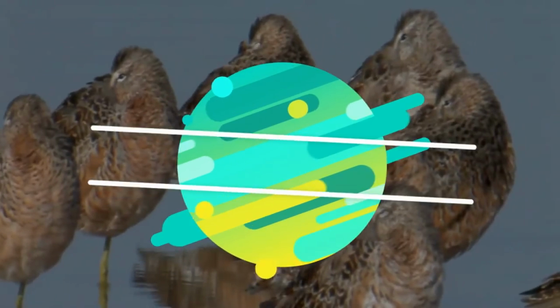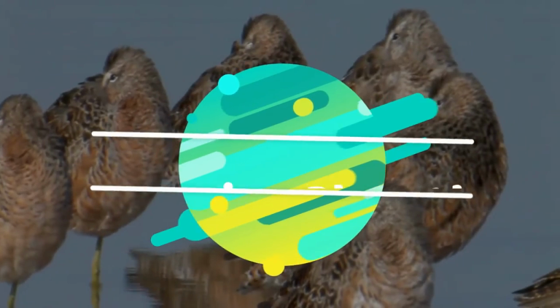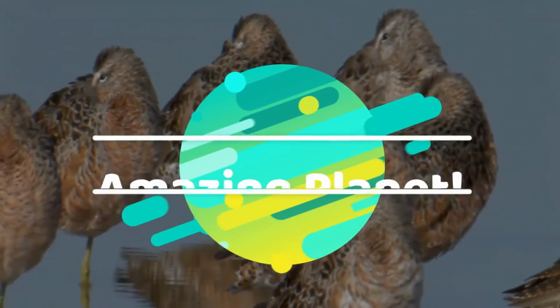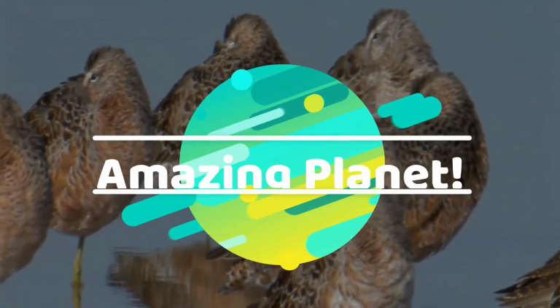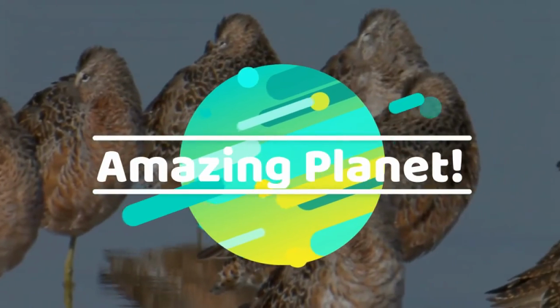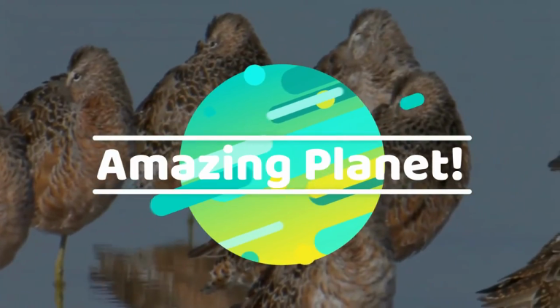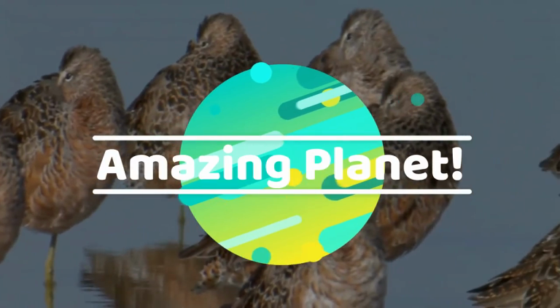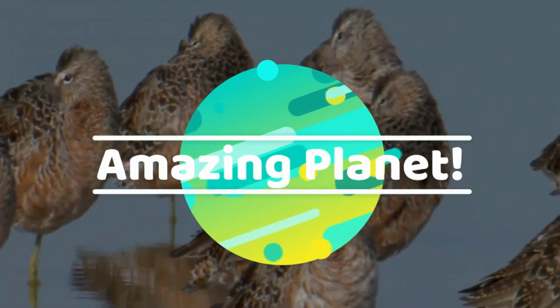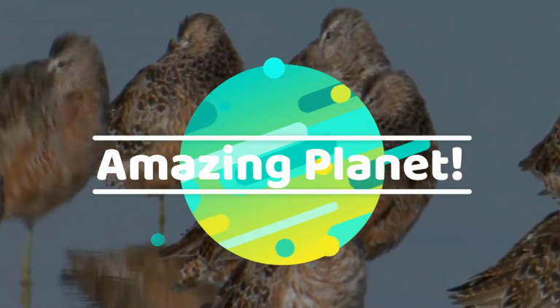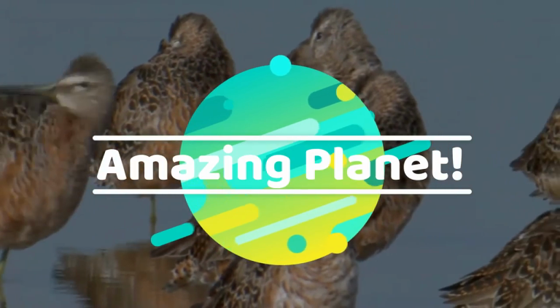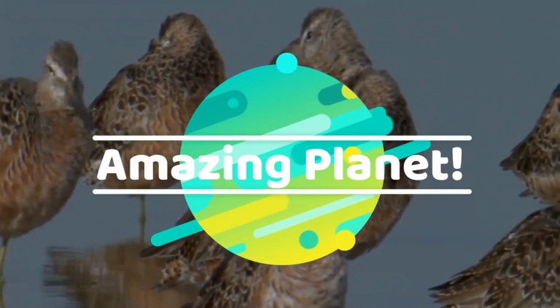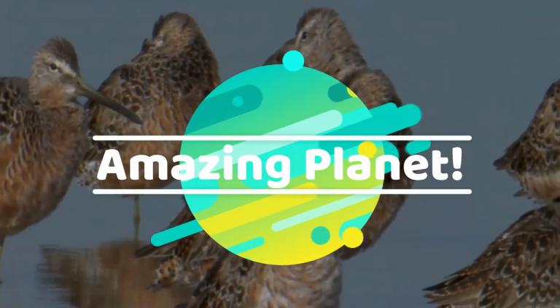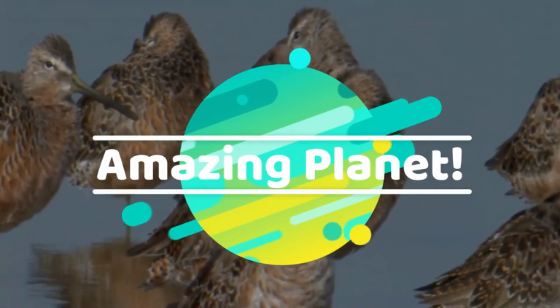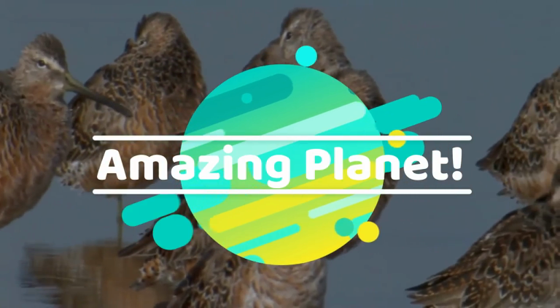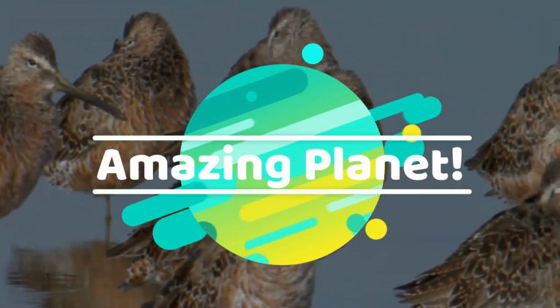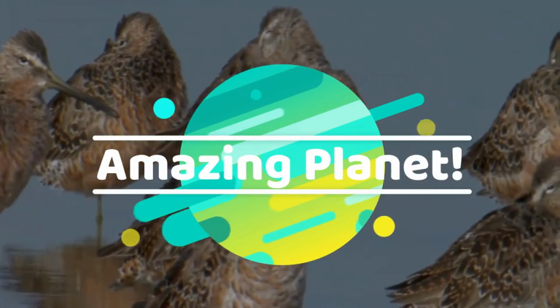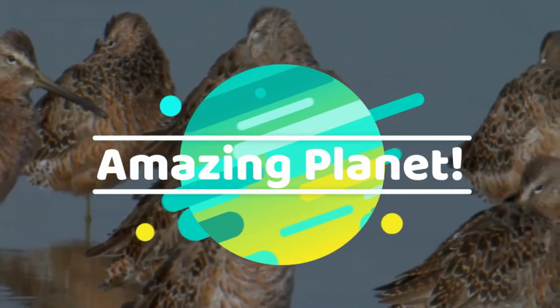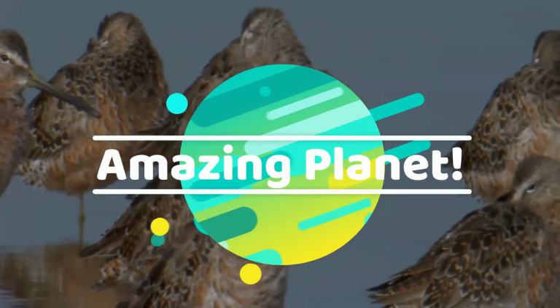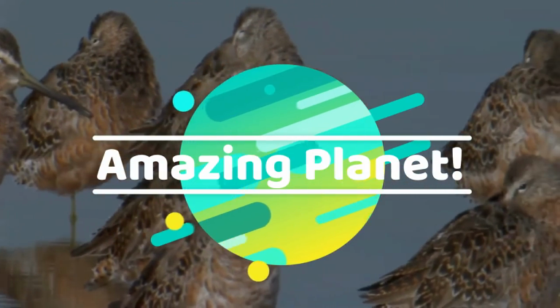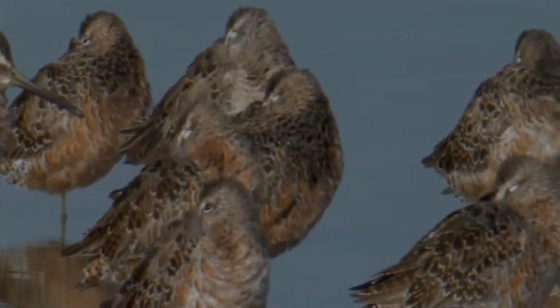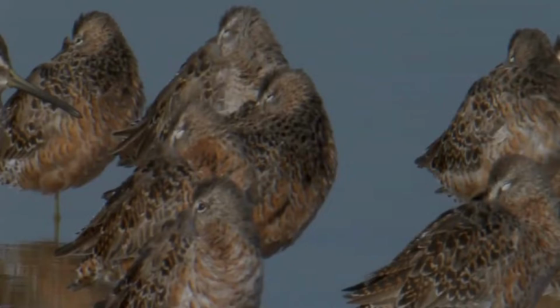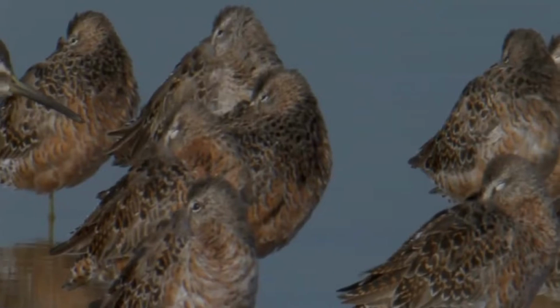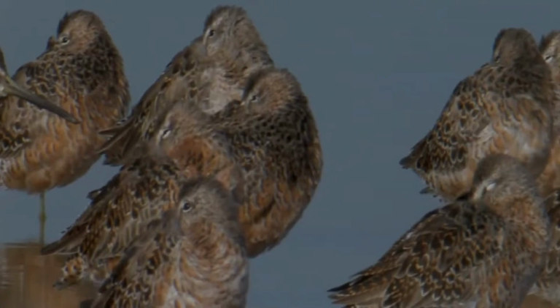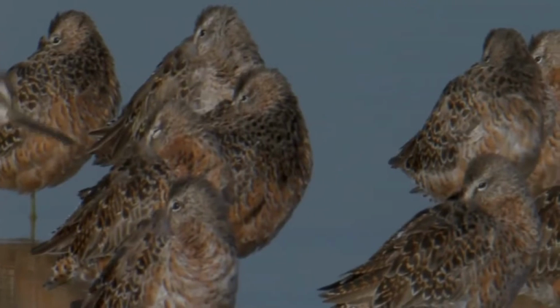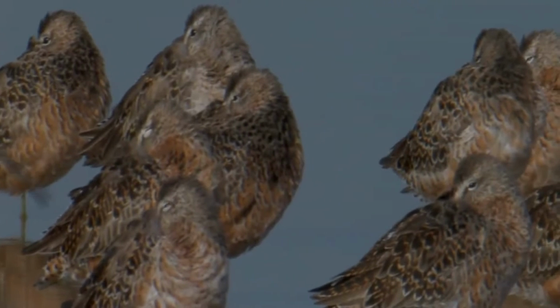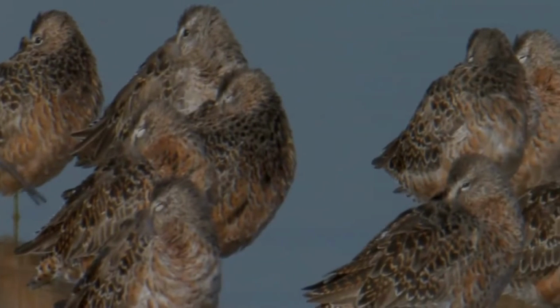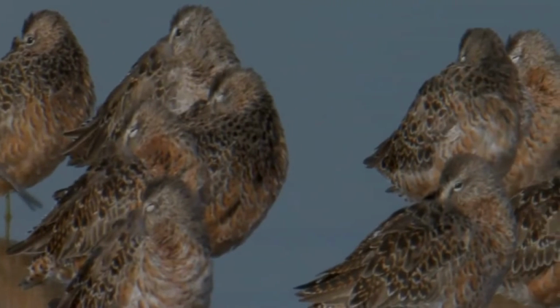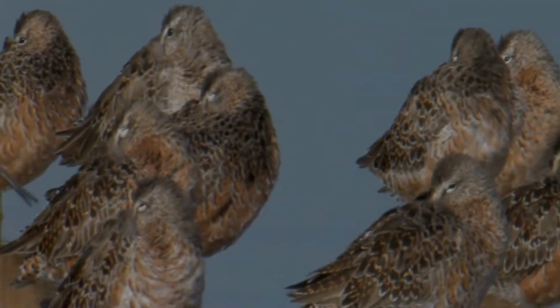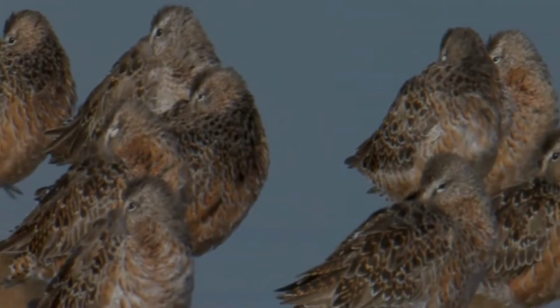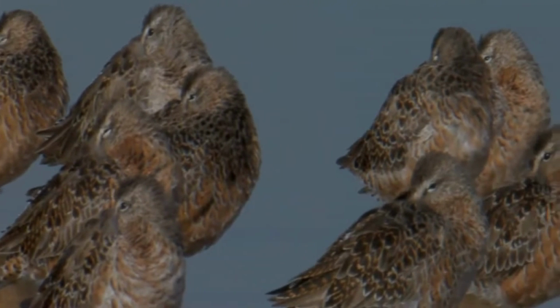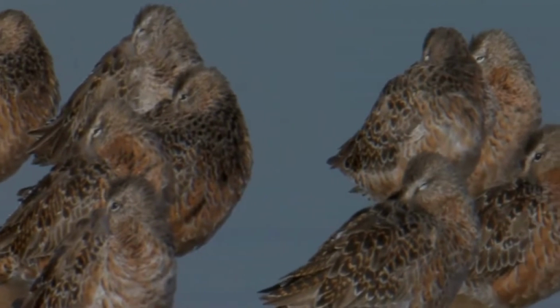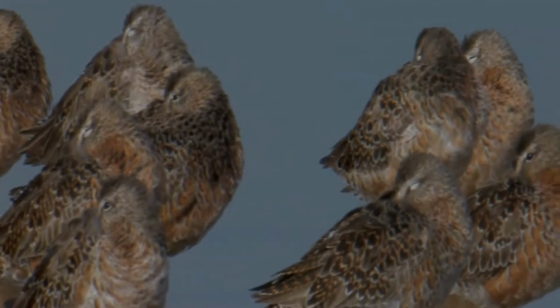Wildlife is always fascinating. Let's go on a journey to explore them. Jump in.